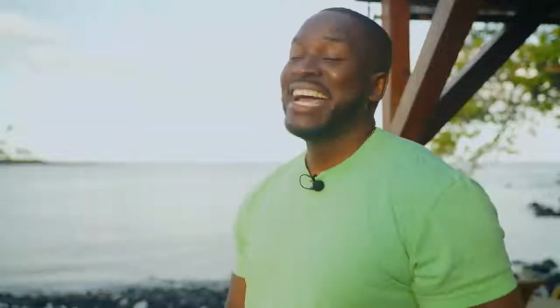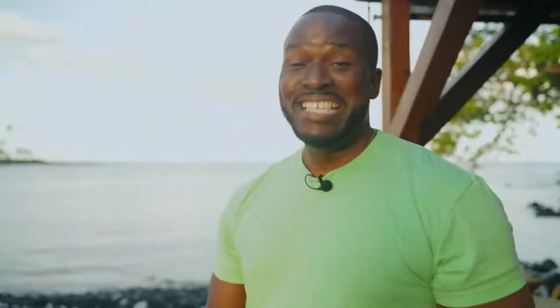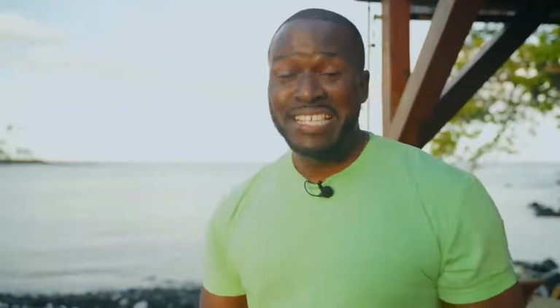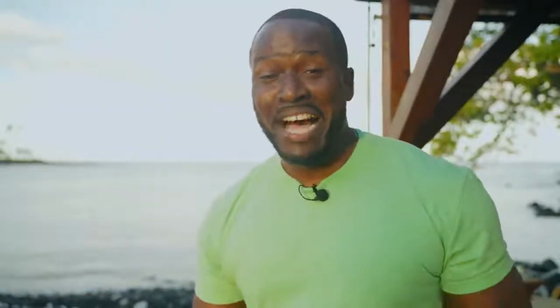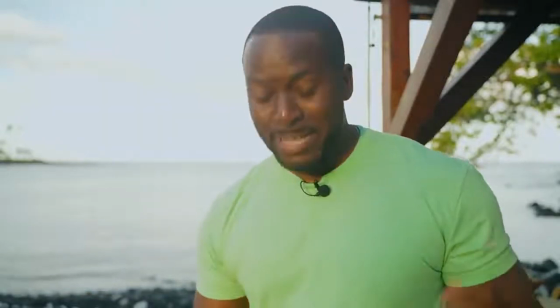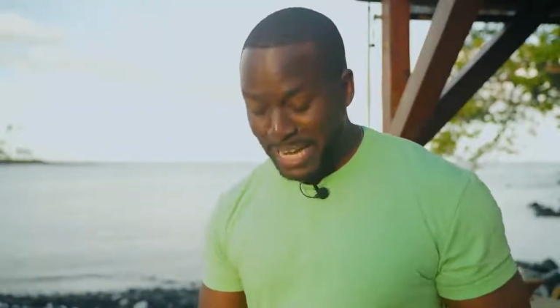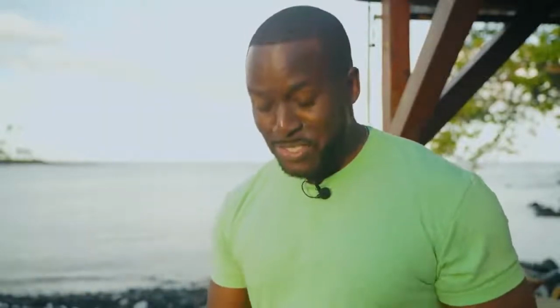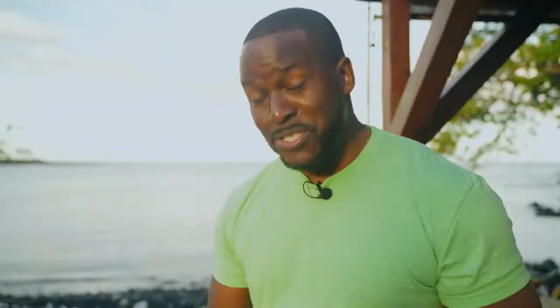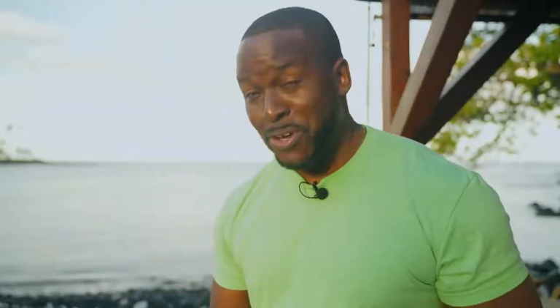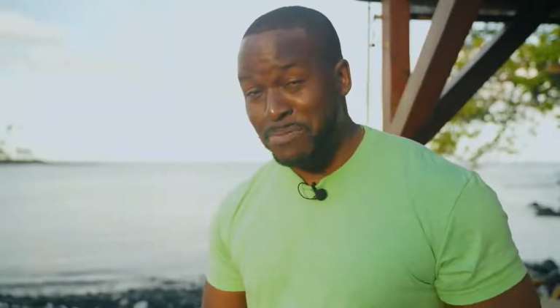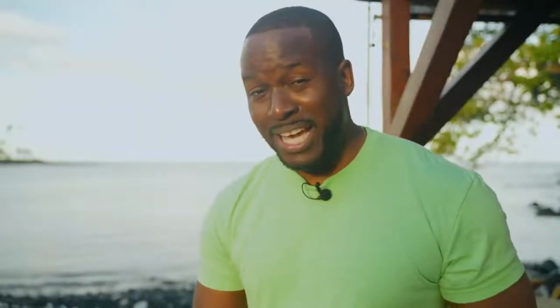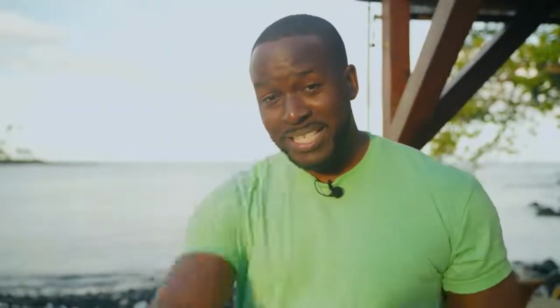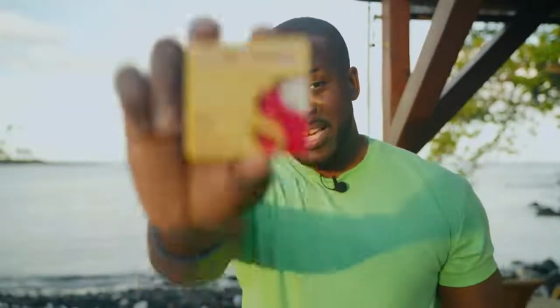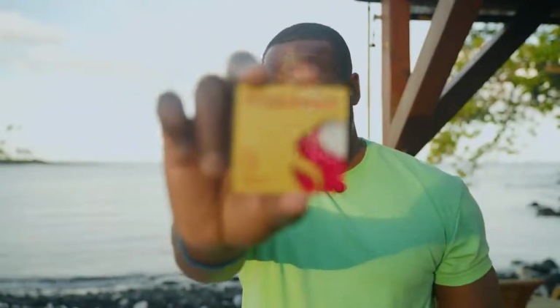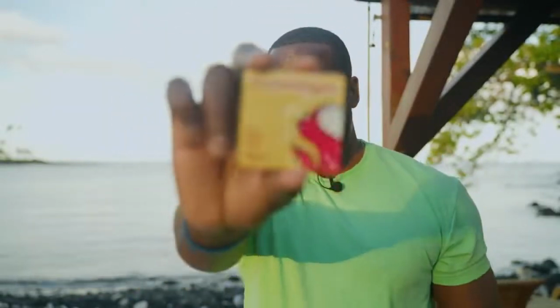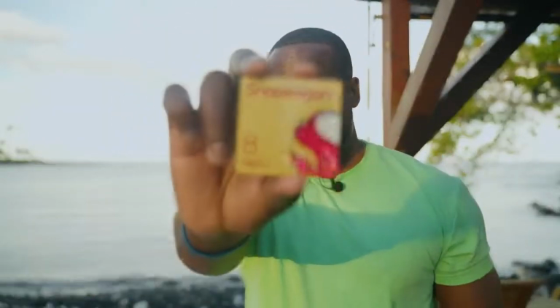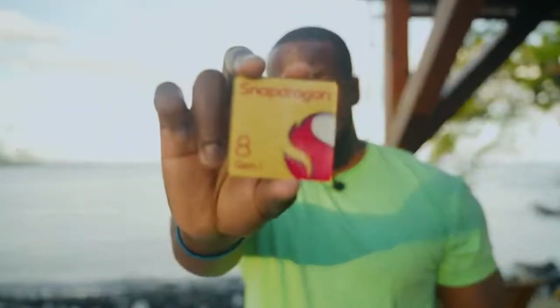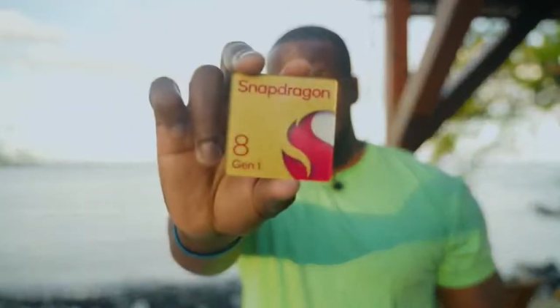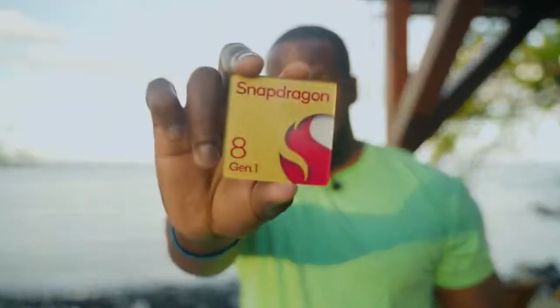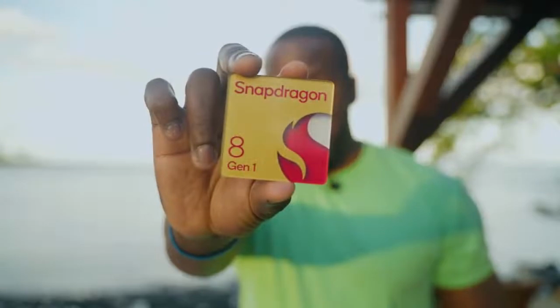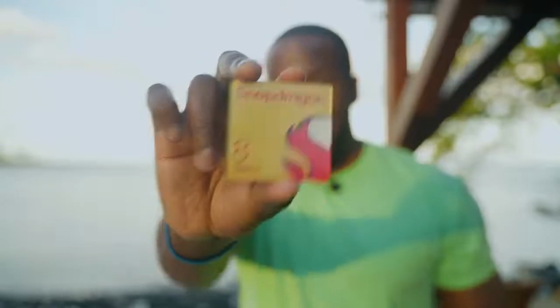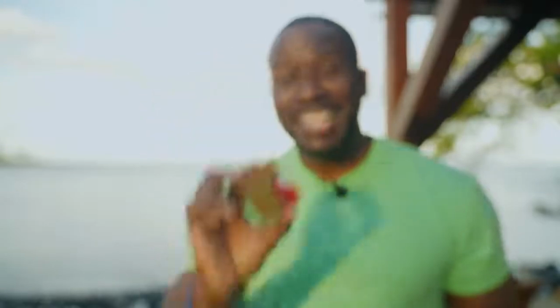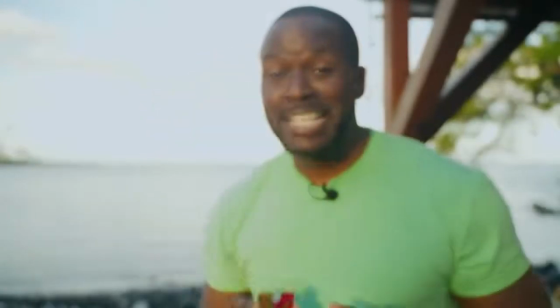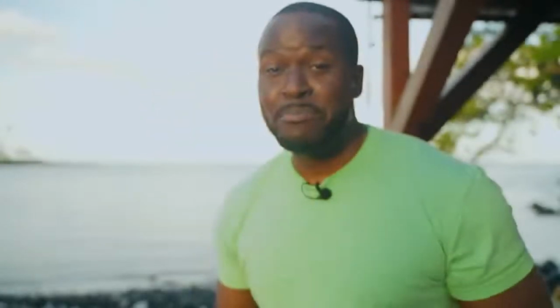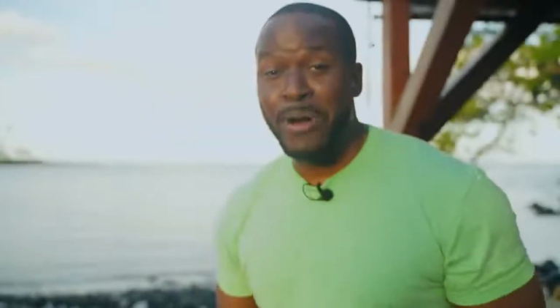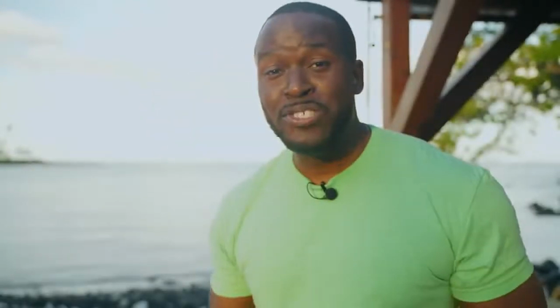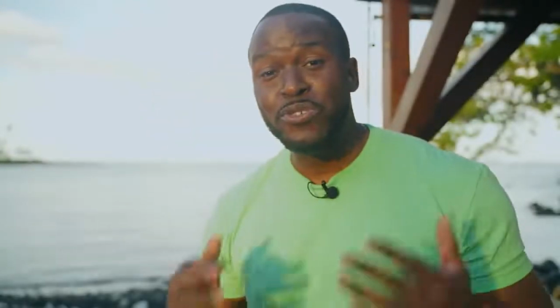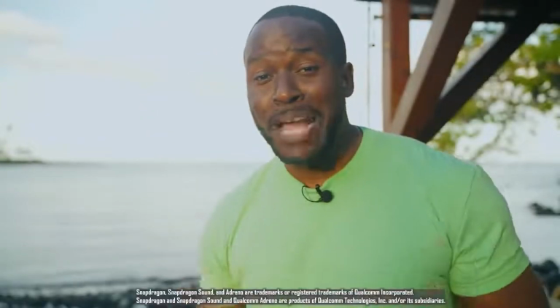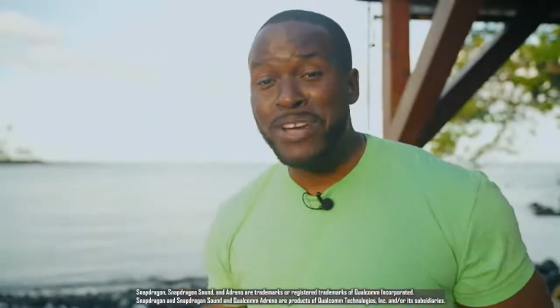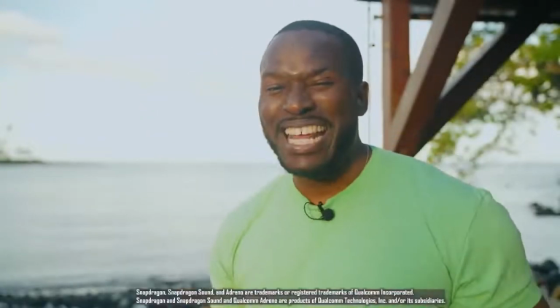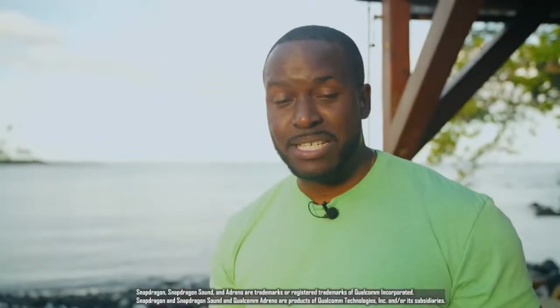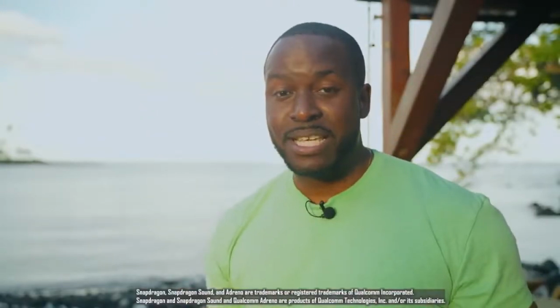I'm excited to show you something awesome, guys. That is the brand new Snapdragon 8 chipset.